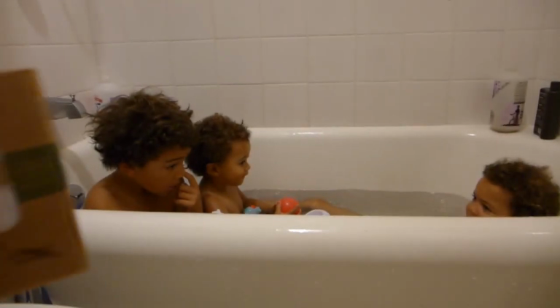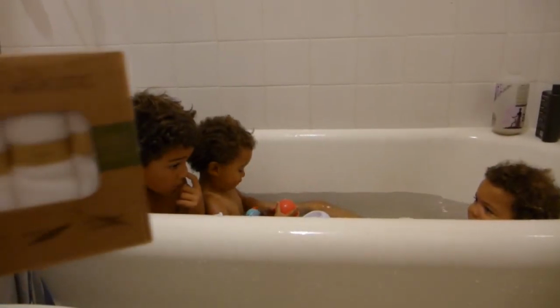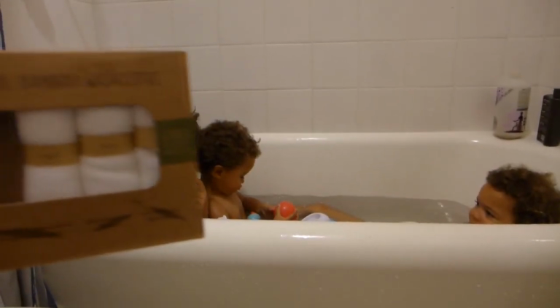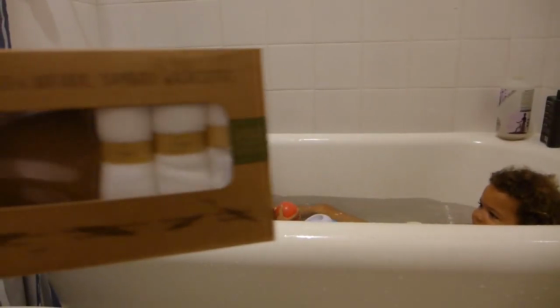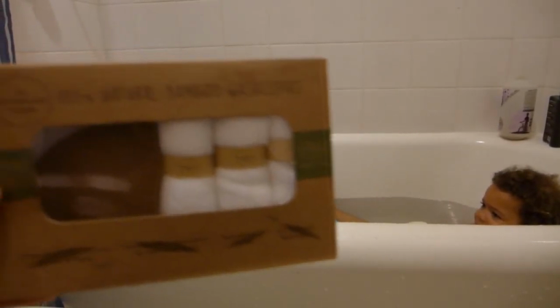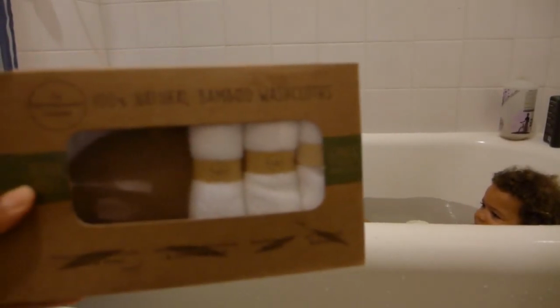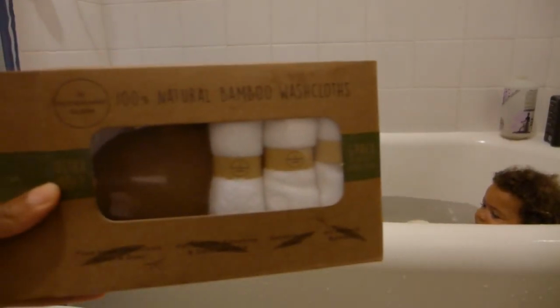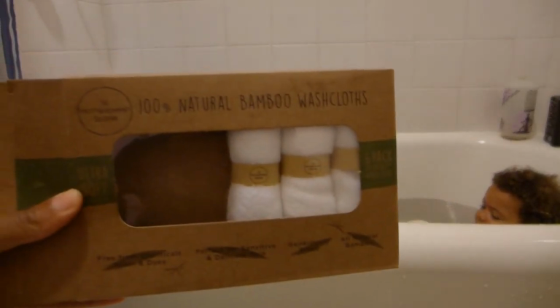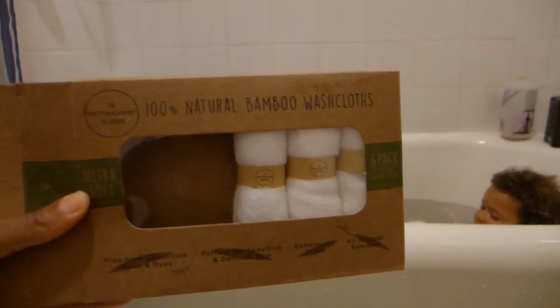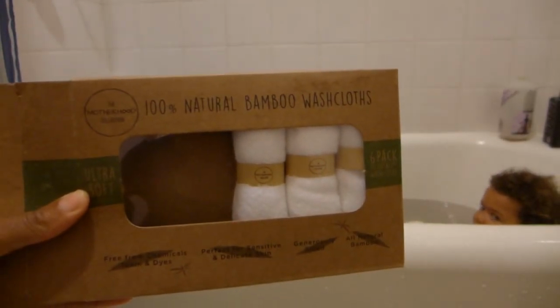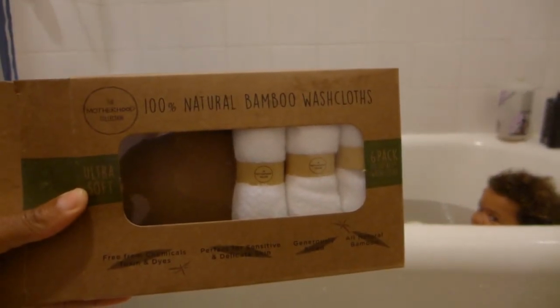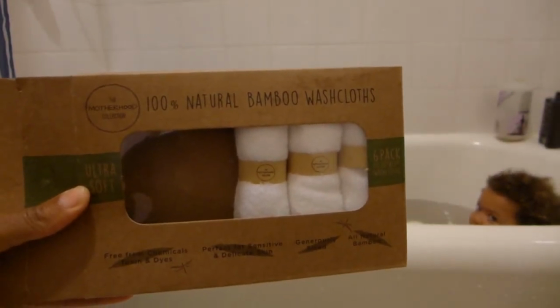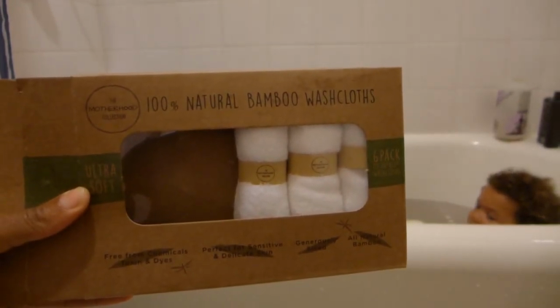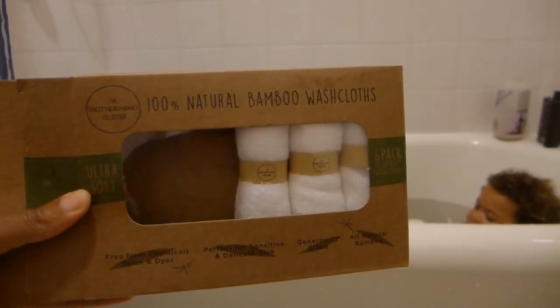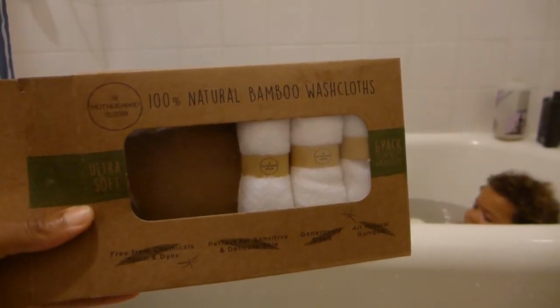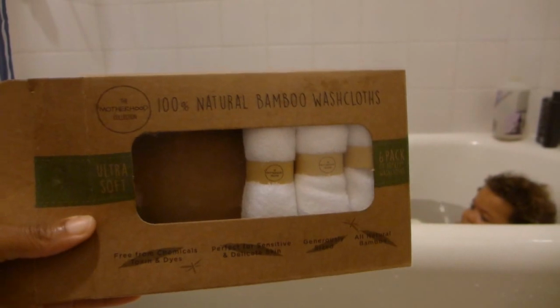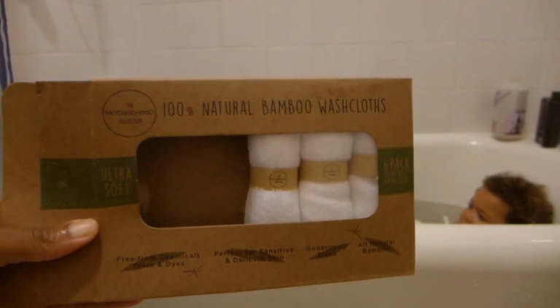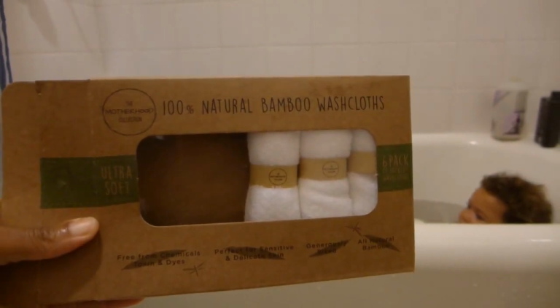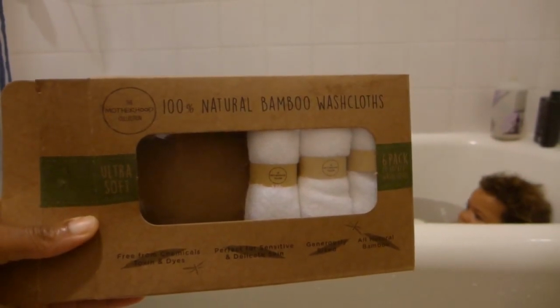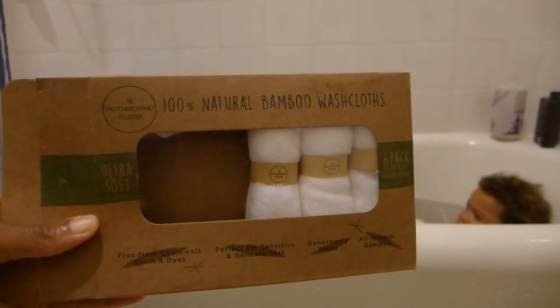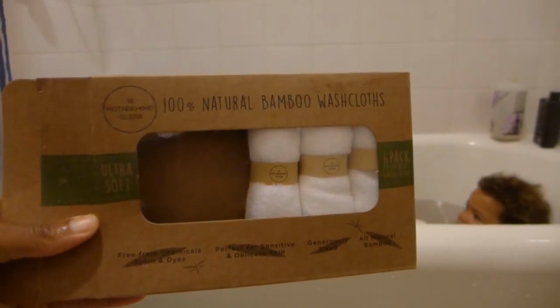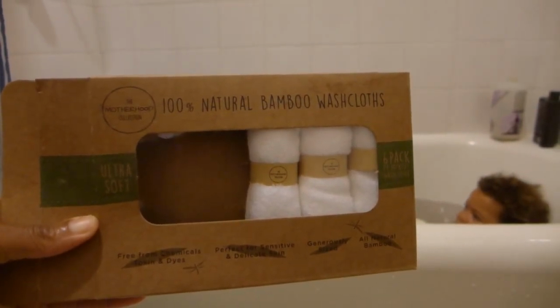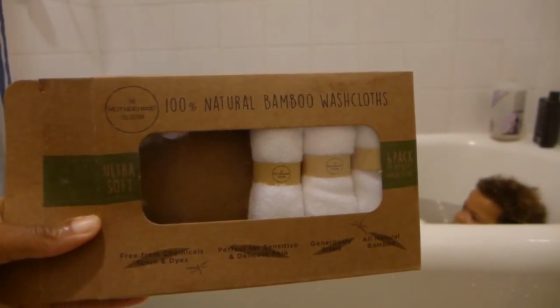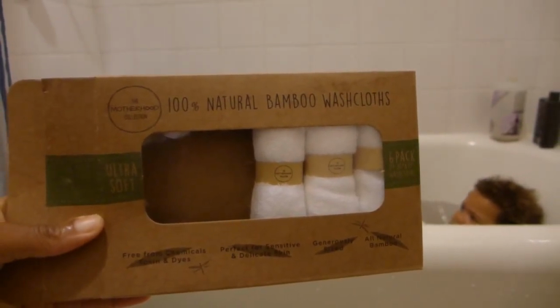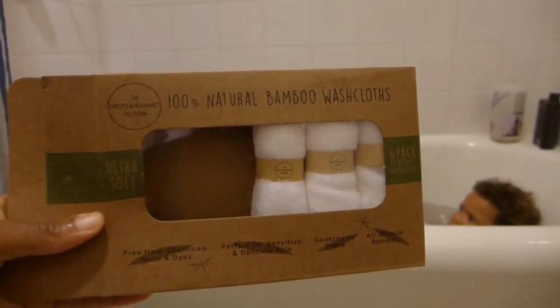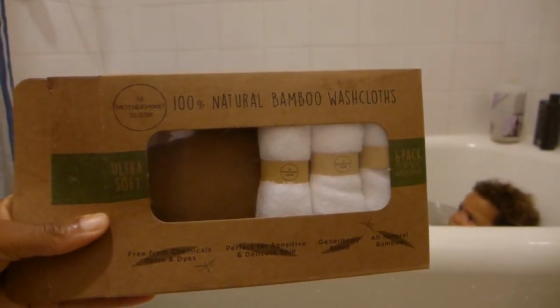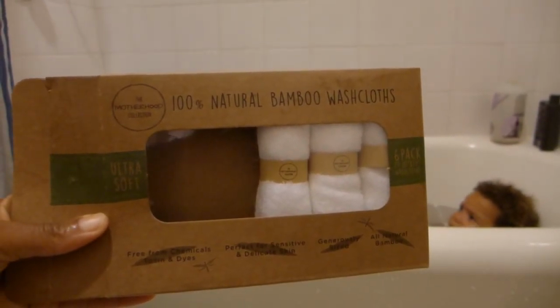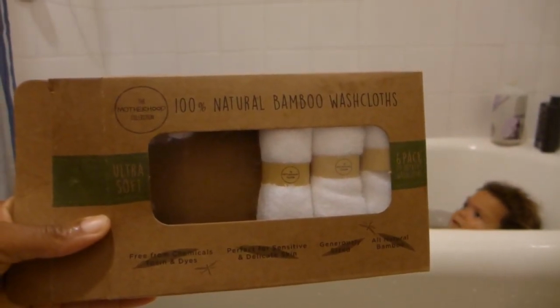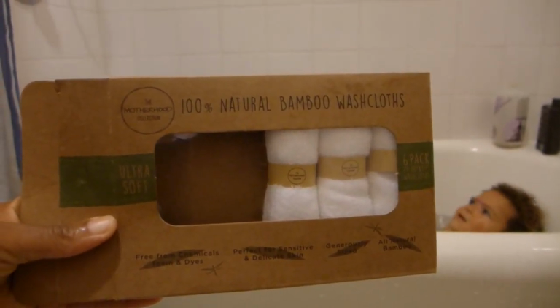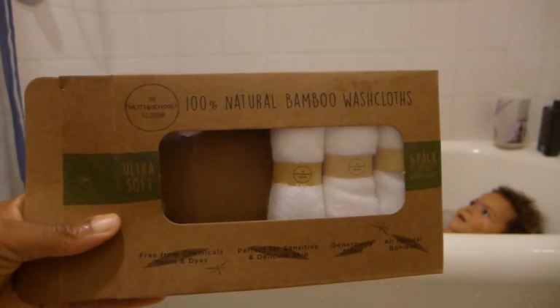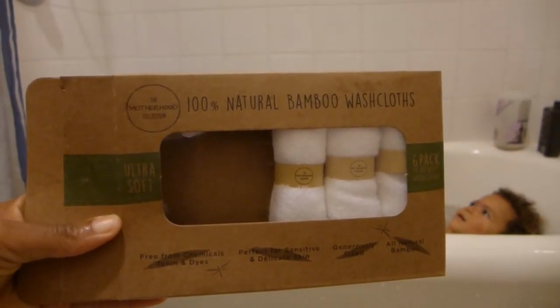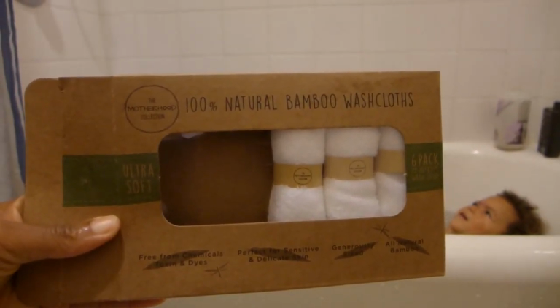And then these are what we're using — we're using 100% Natural Bamboo Wash Cloth, The Motherhood Collection.